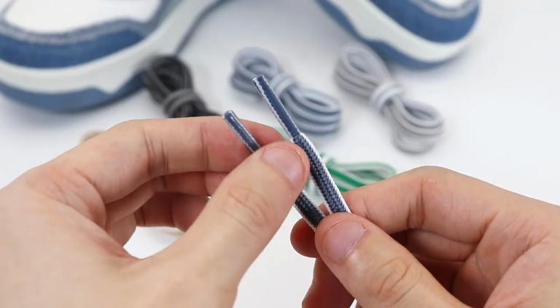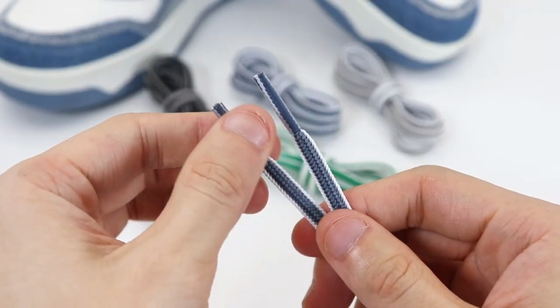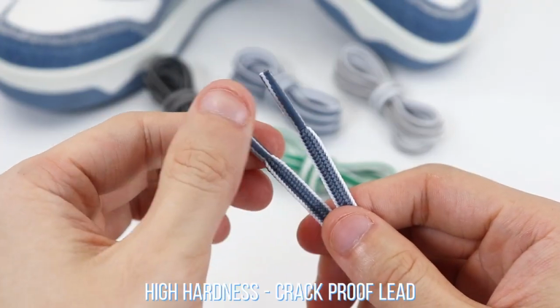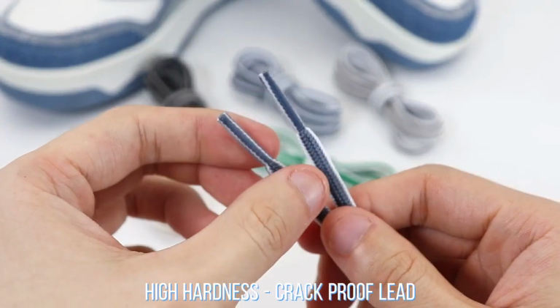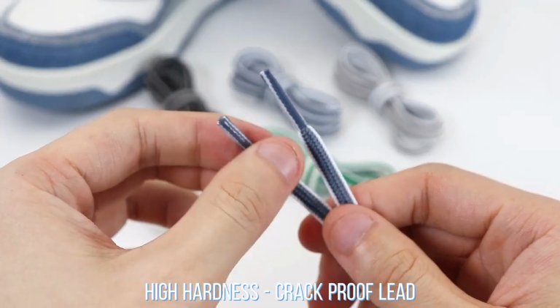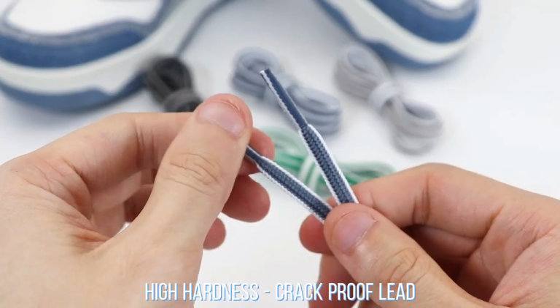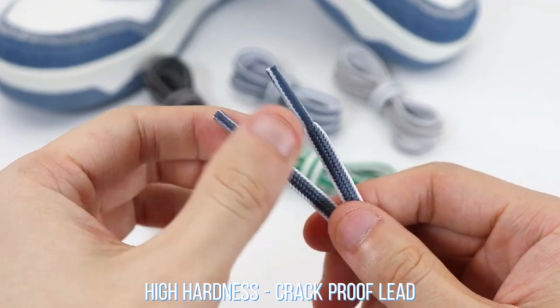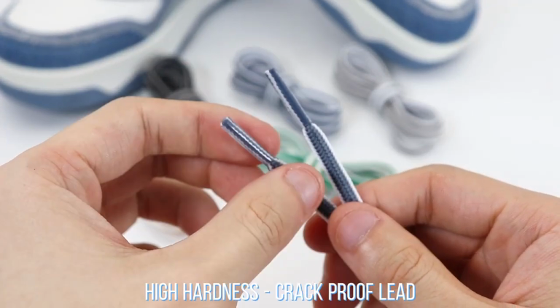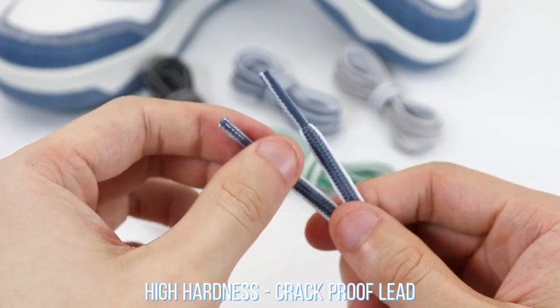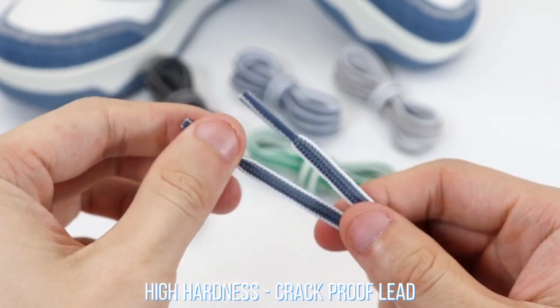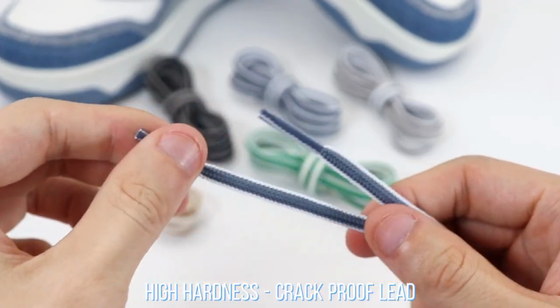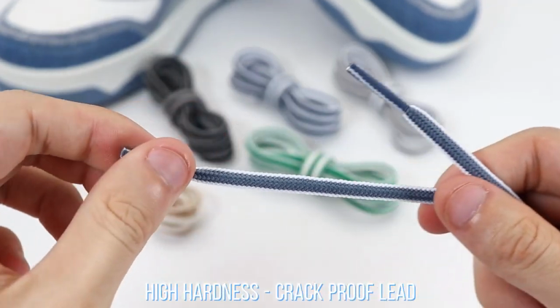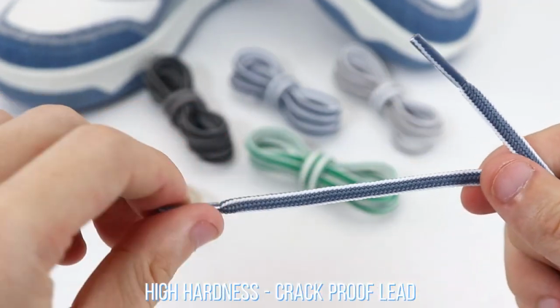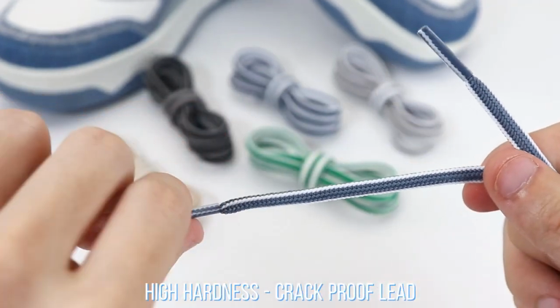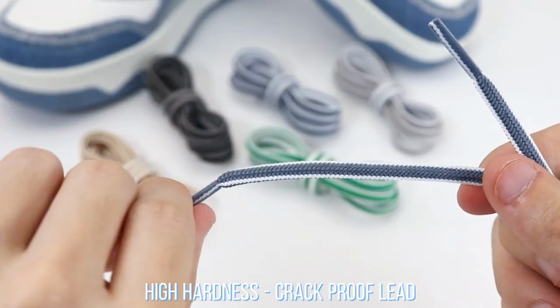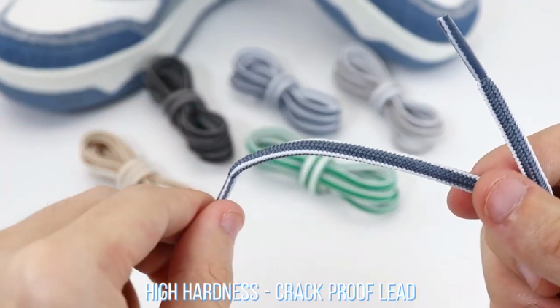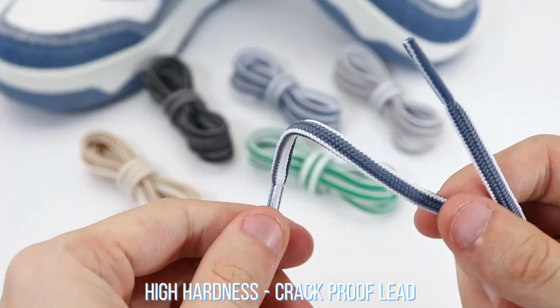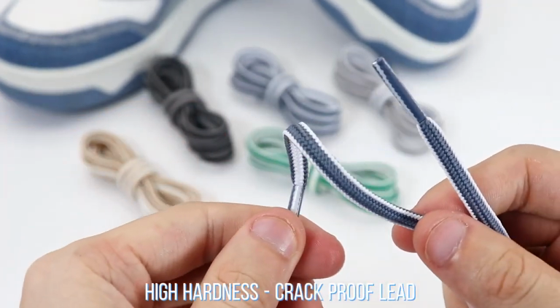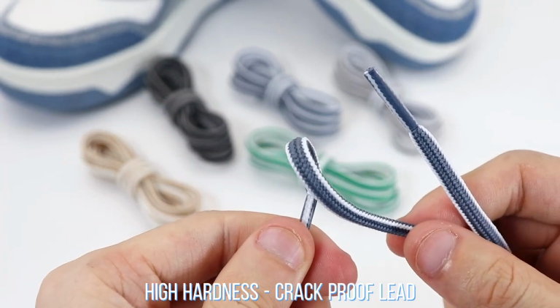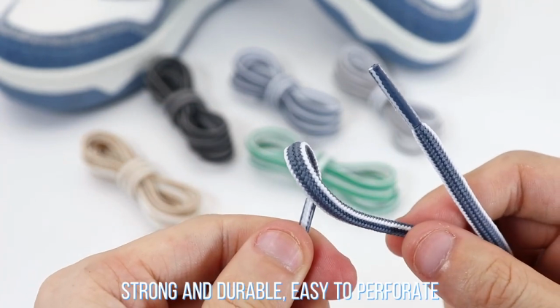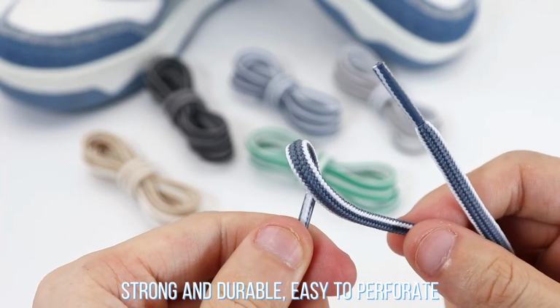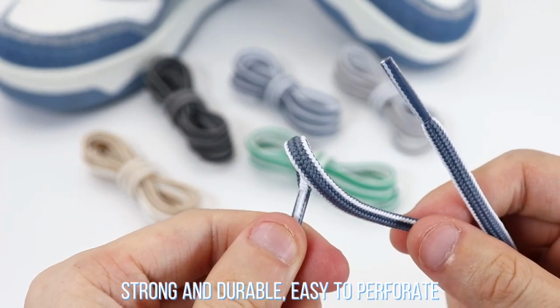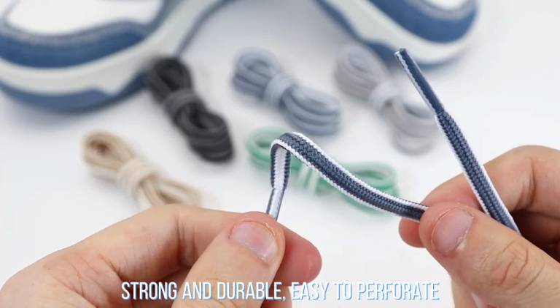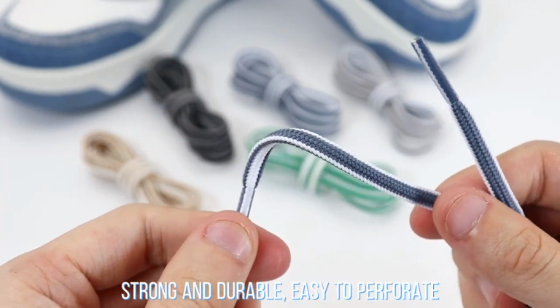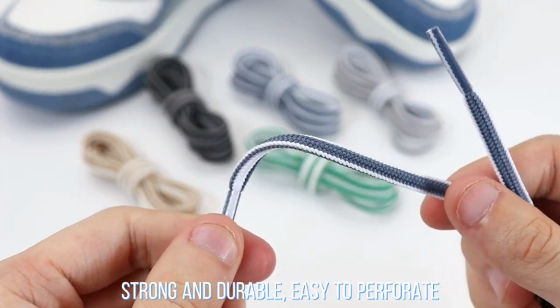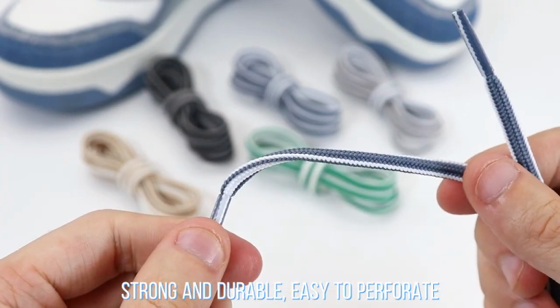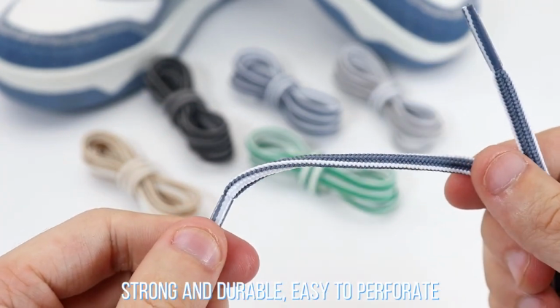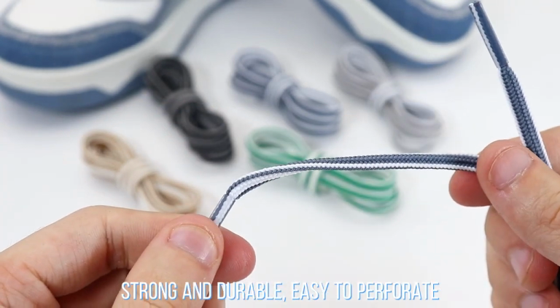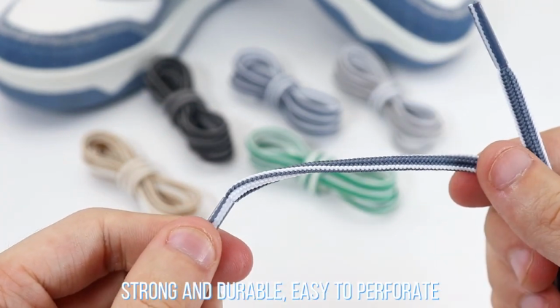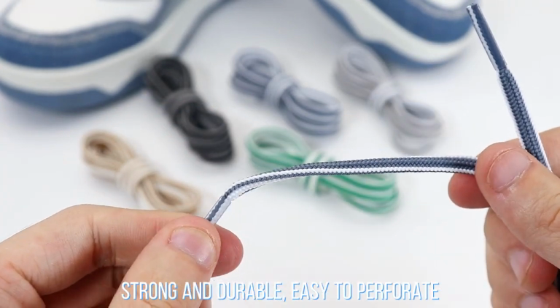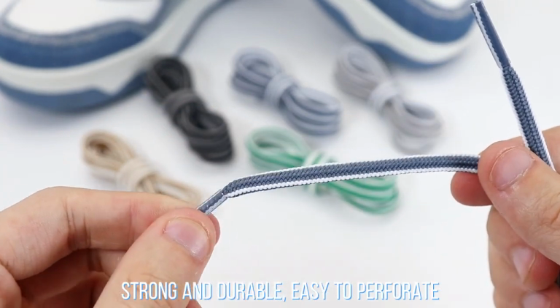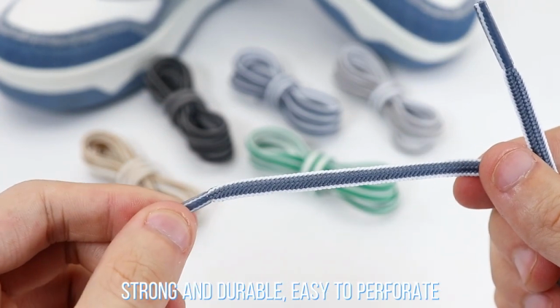High hardness crack-proof lid. Strong and durable, easy to perforate.